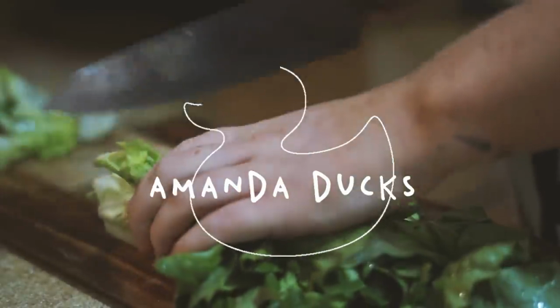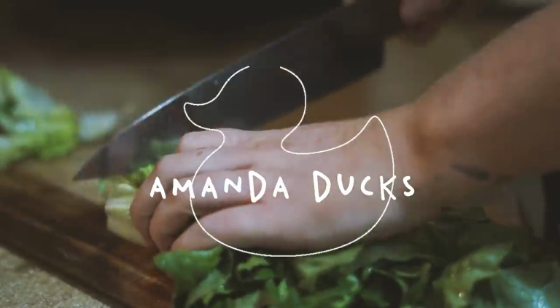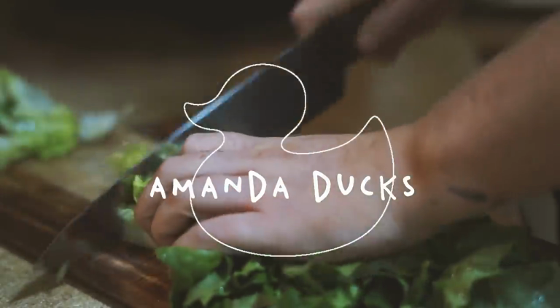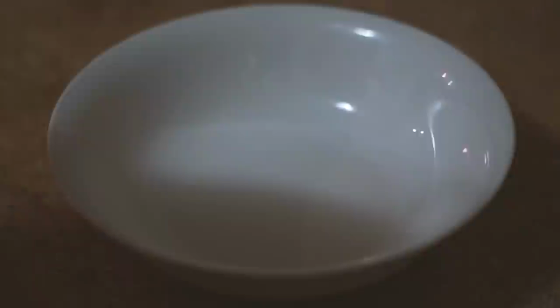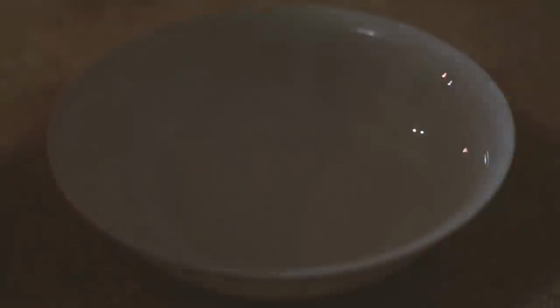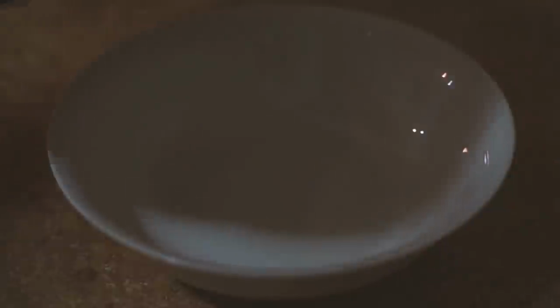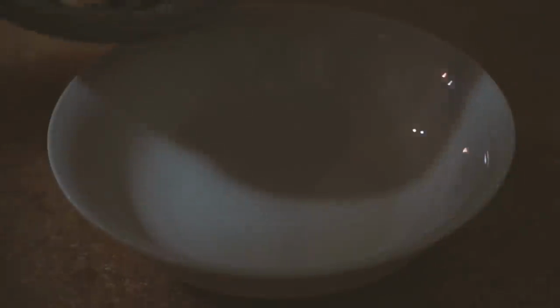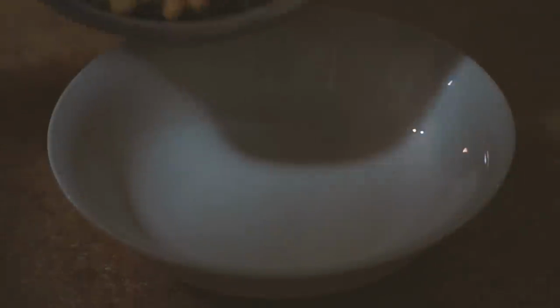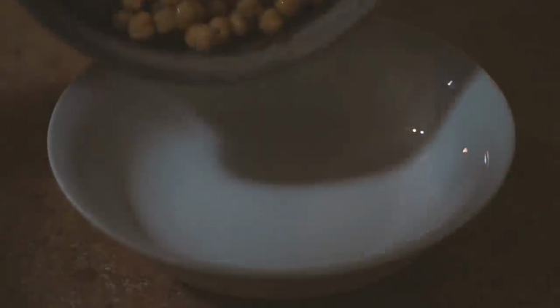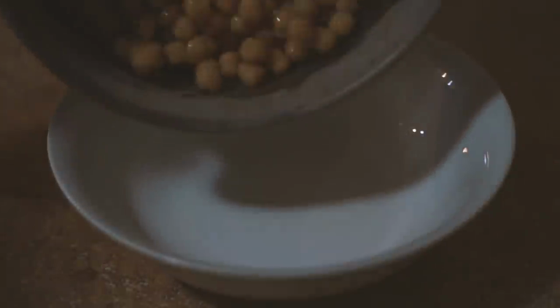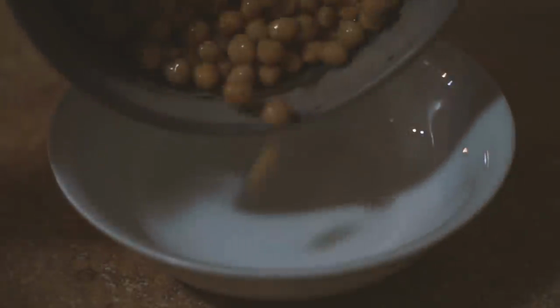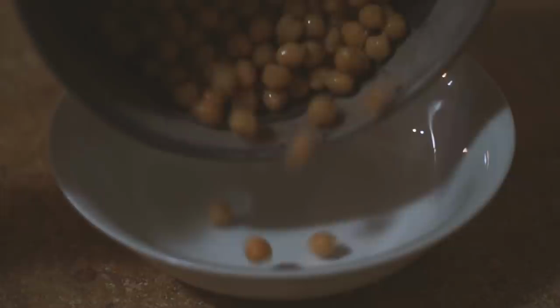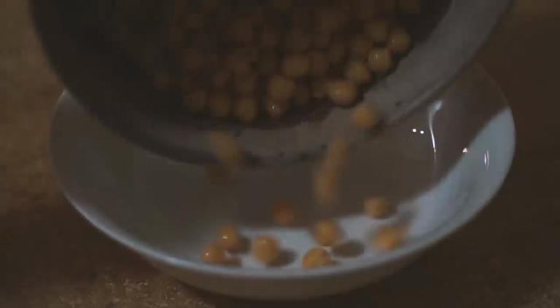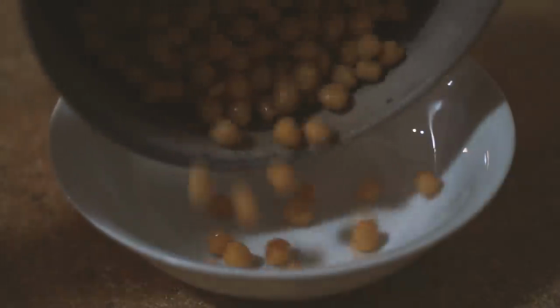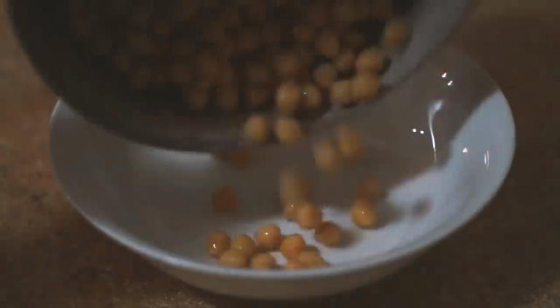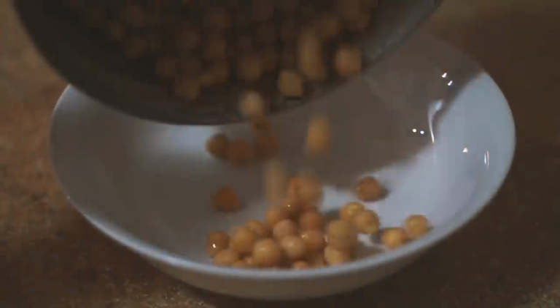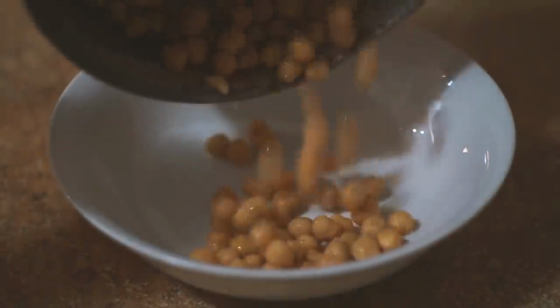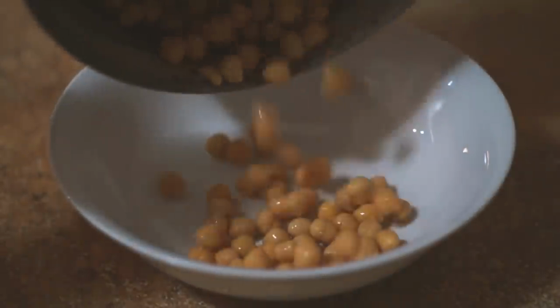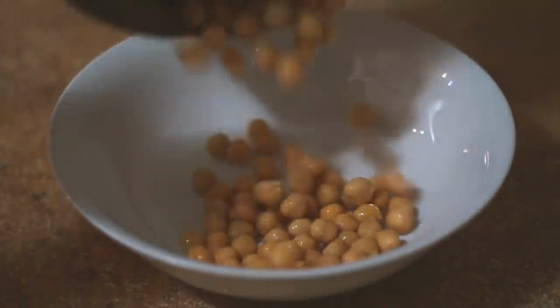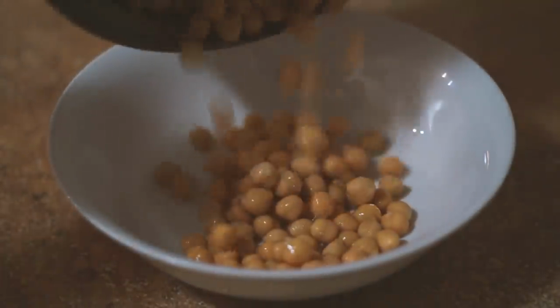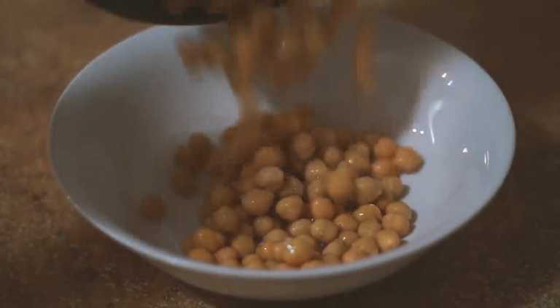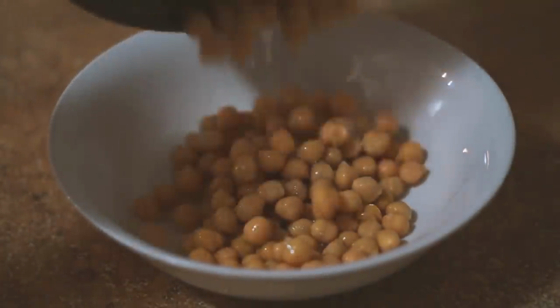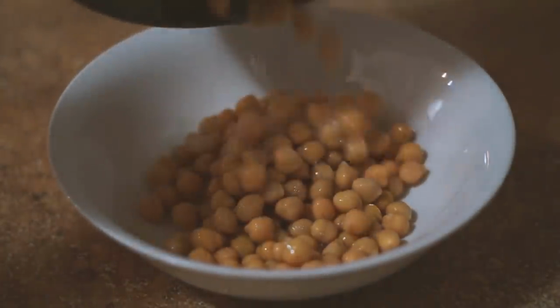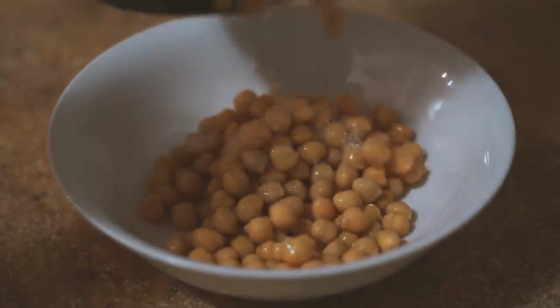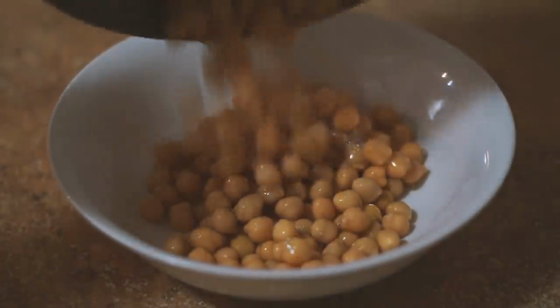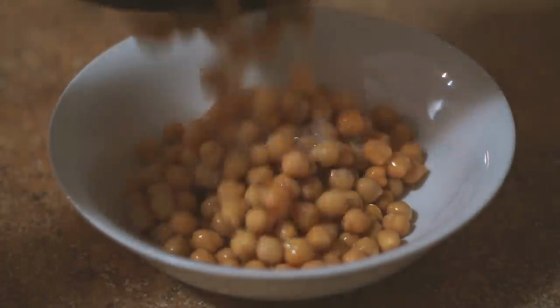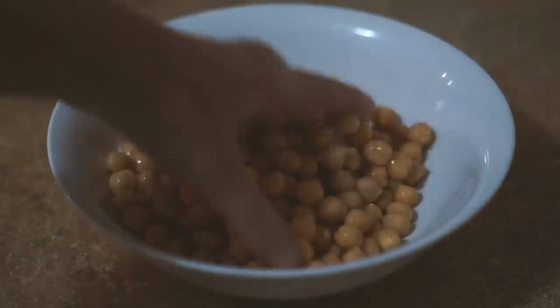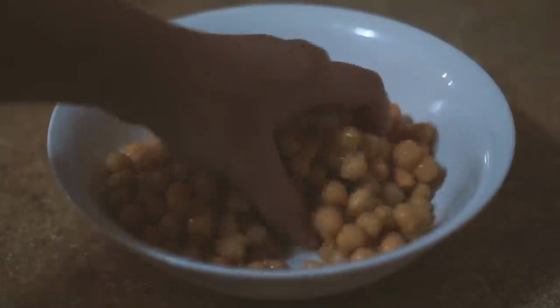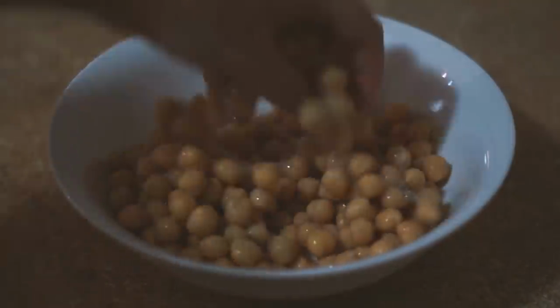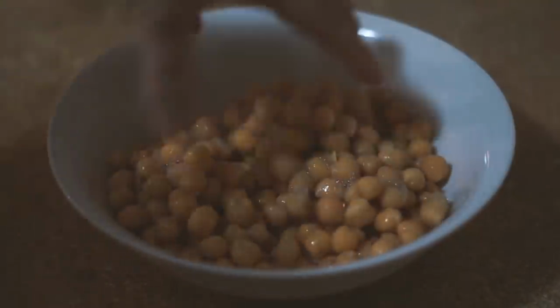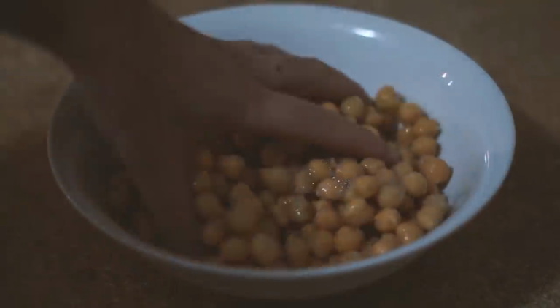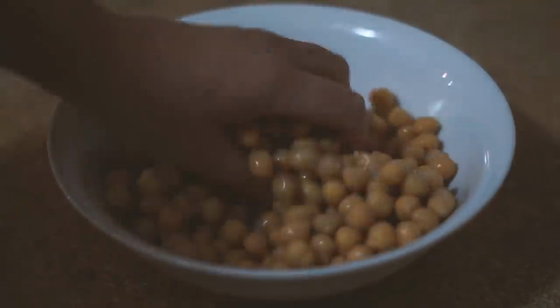Good morning my beautiful friends and welcome back to another video. In today's video I'm just going to show you everything I ate for dinner this week.